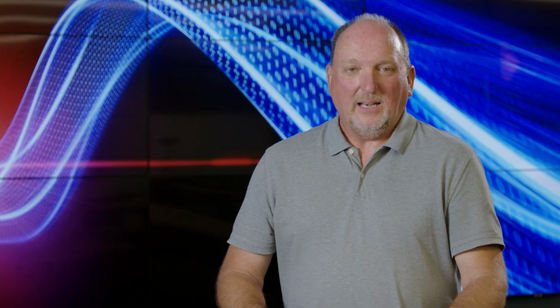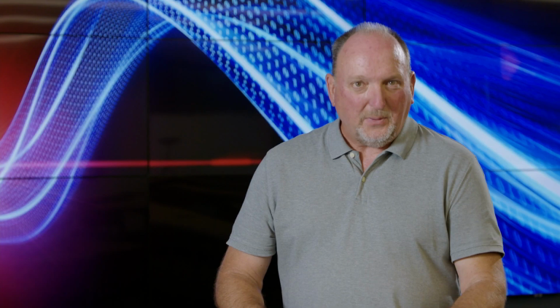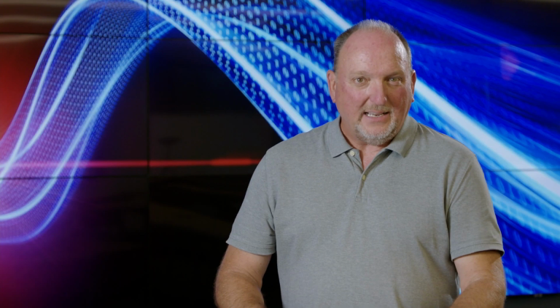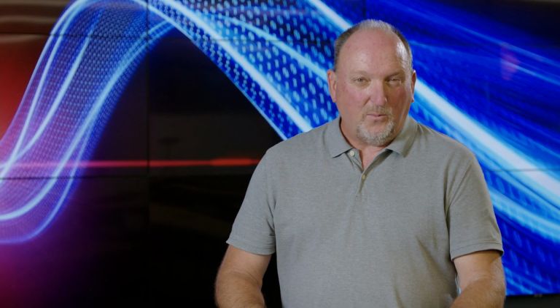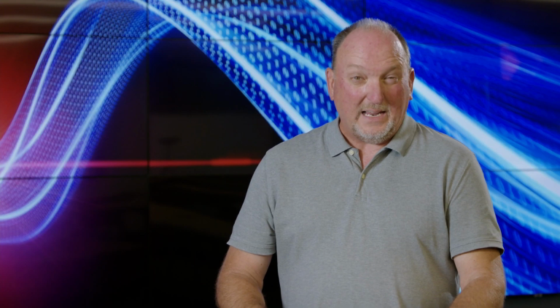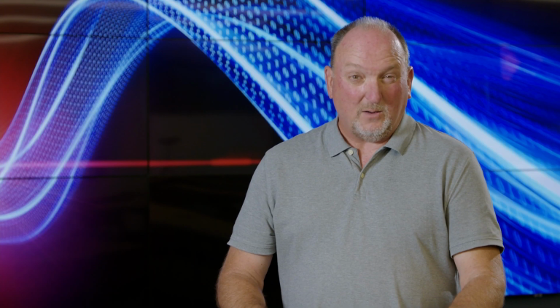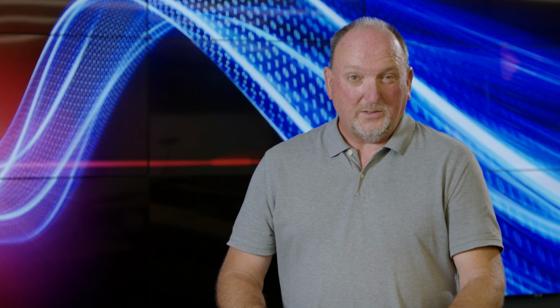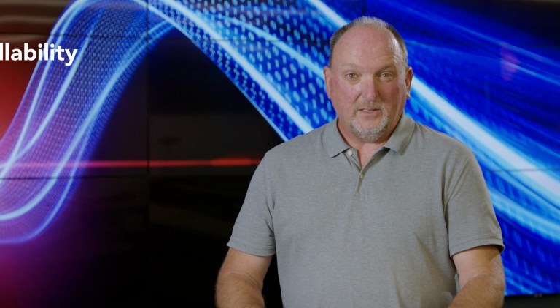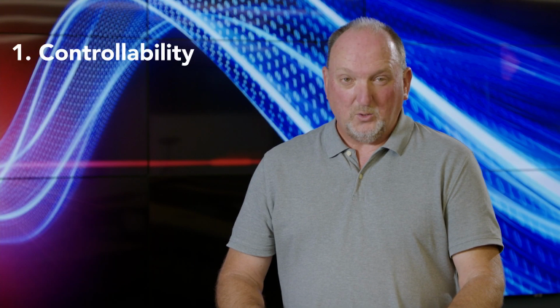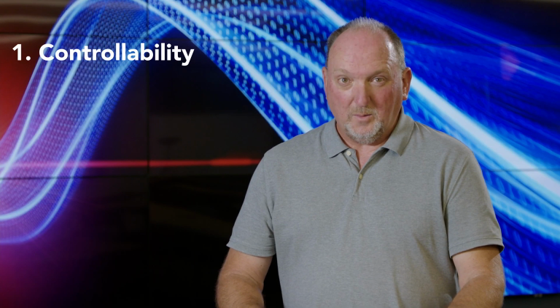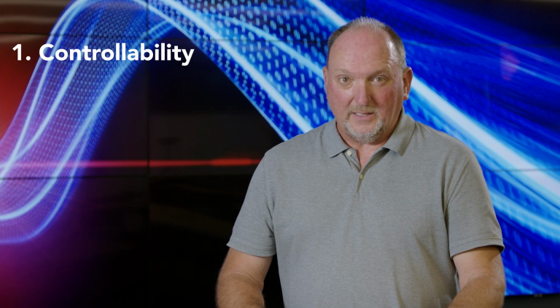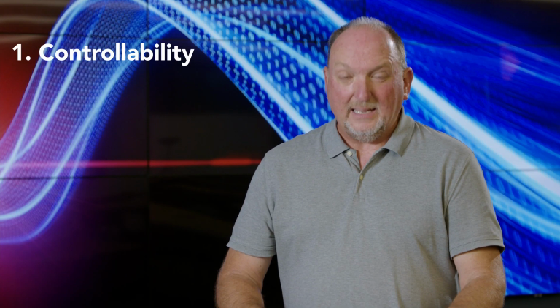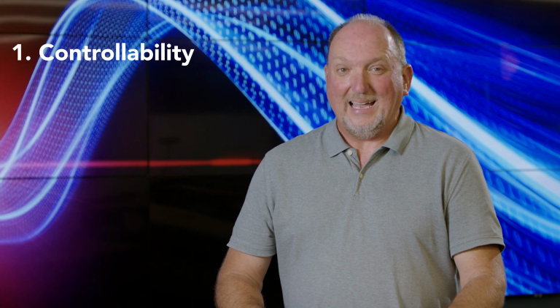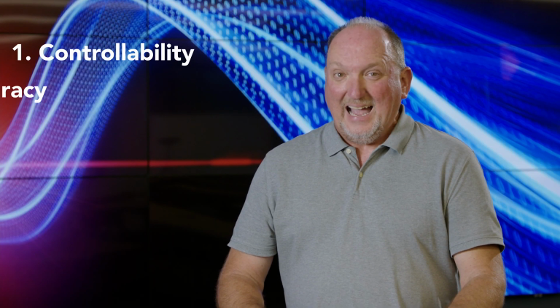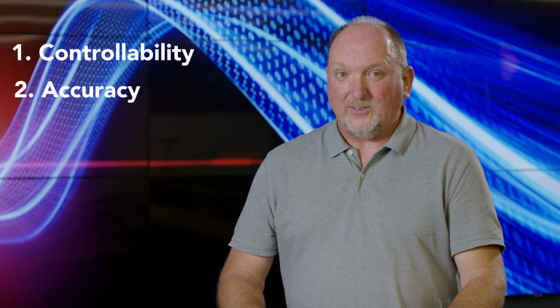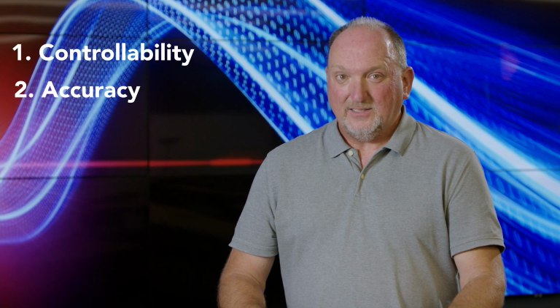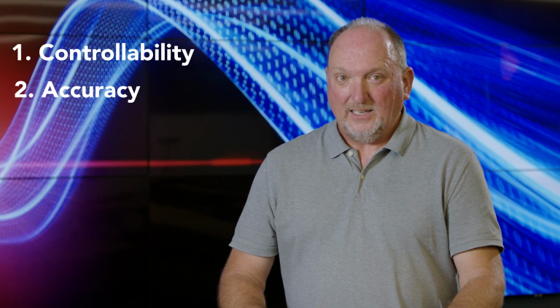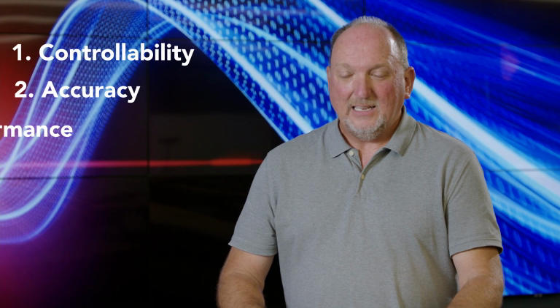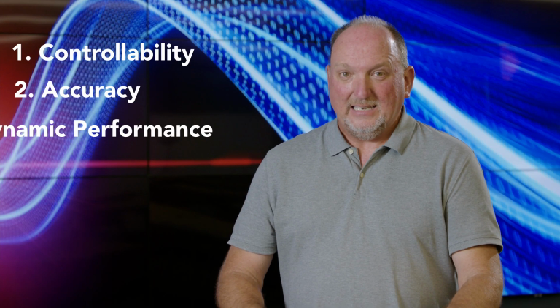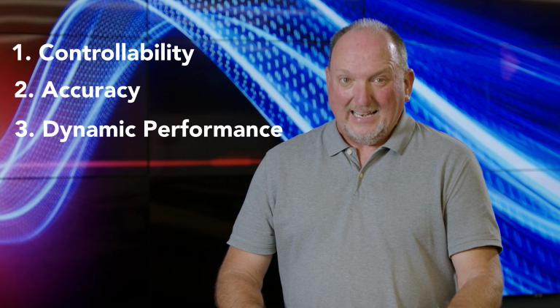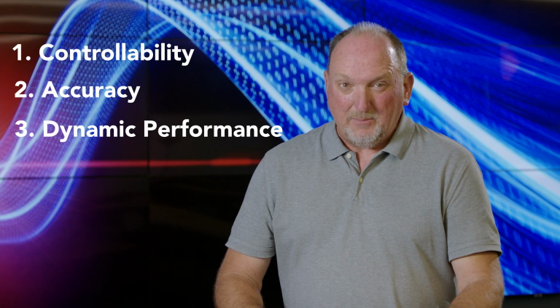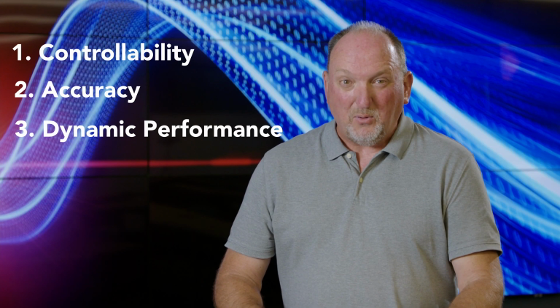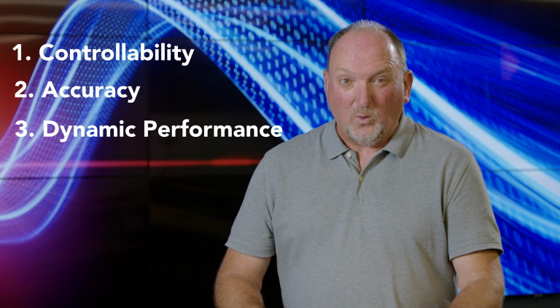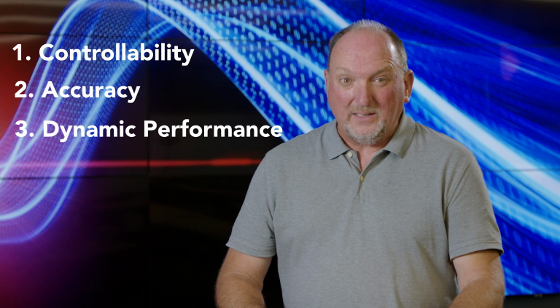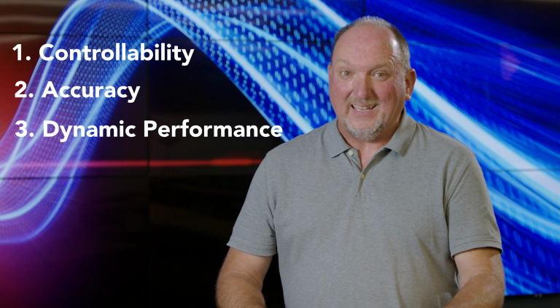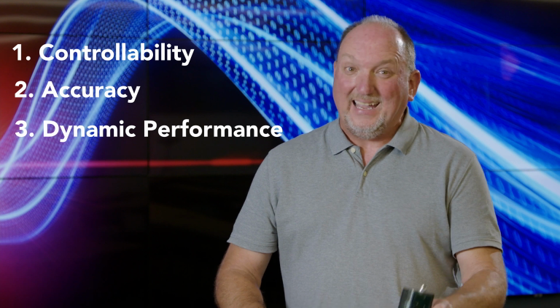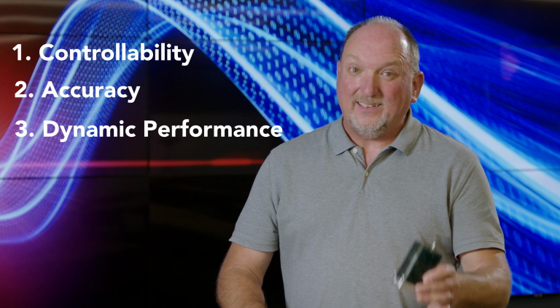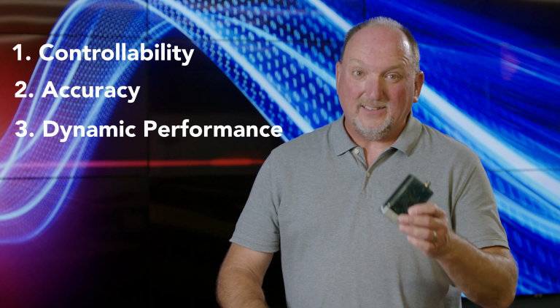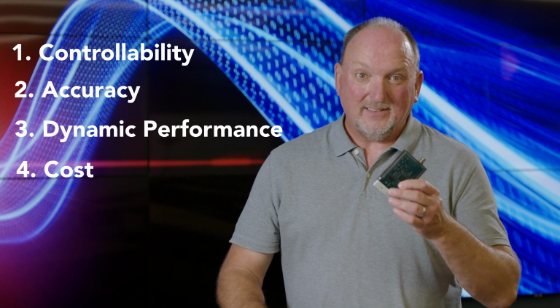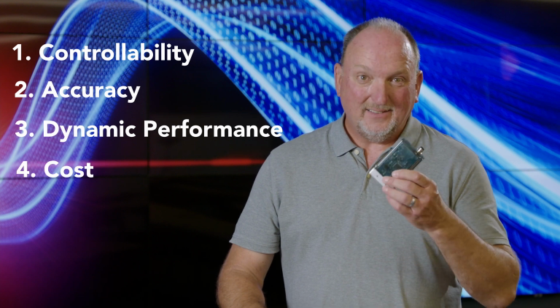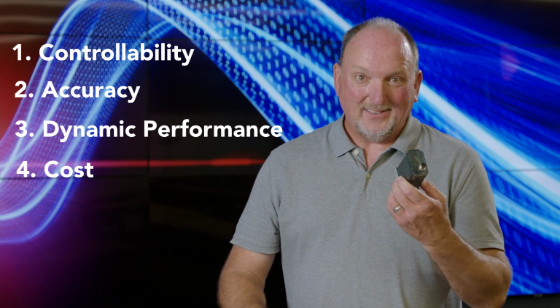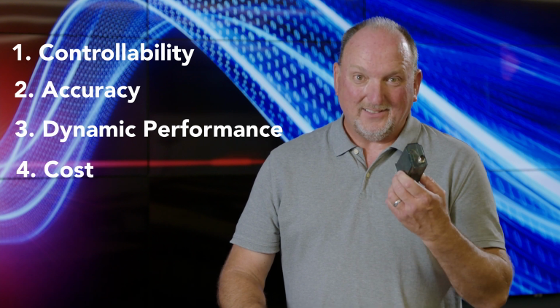Let's break it down into four categories: controllability, accuracy, dynamic performance, and cost.